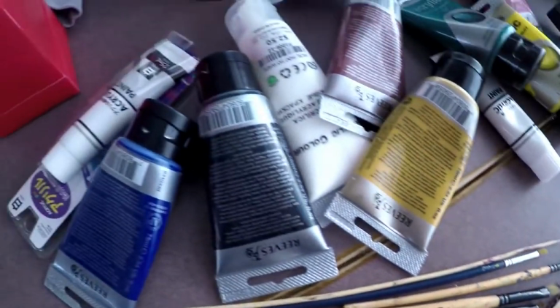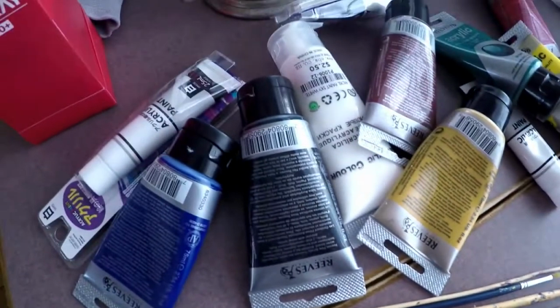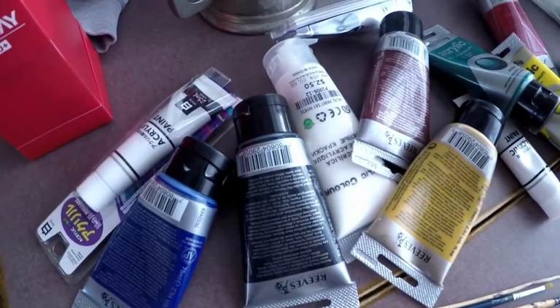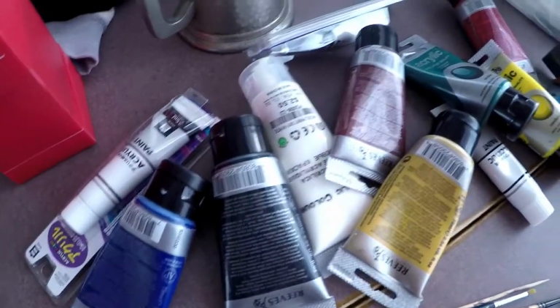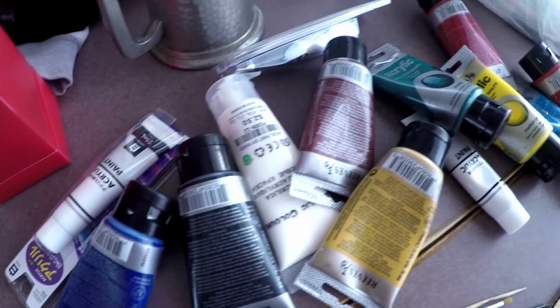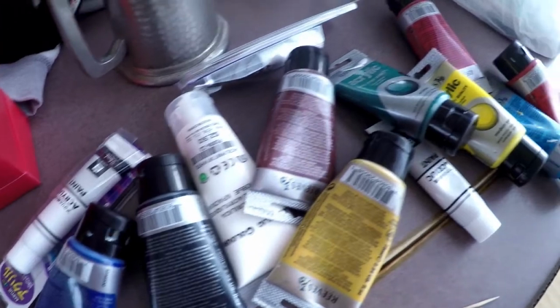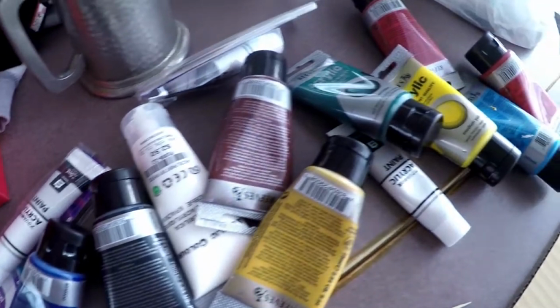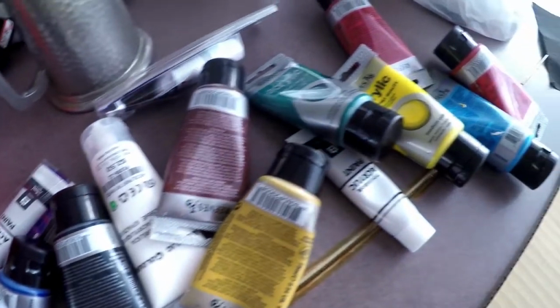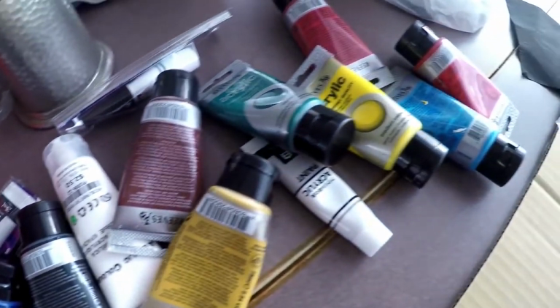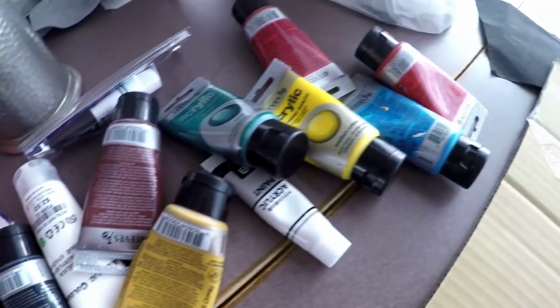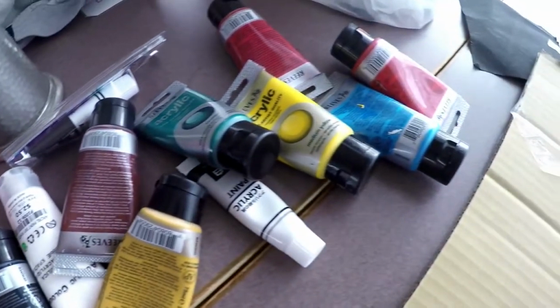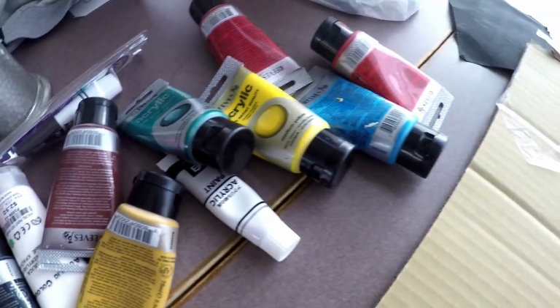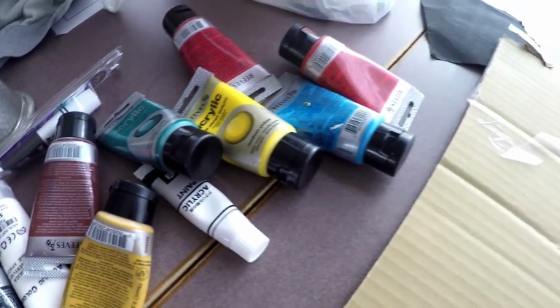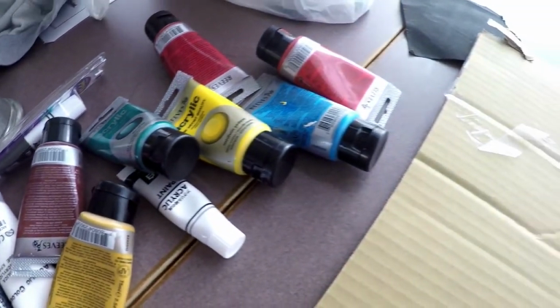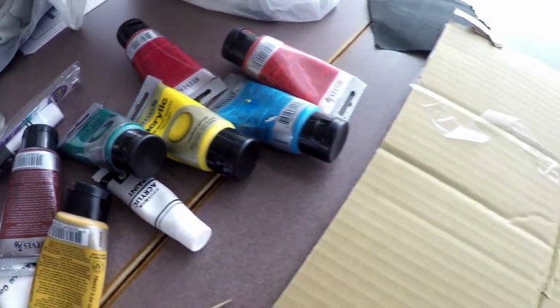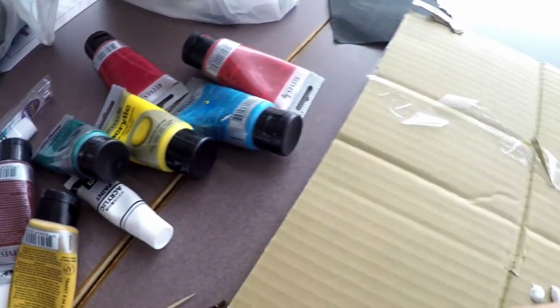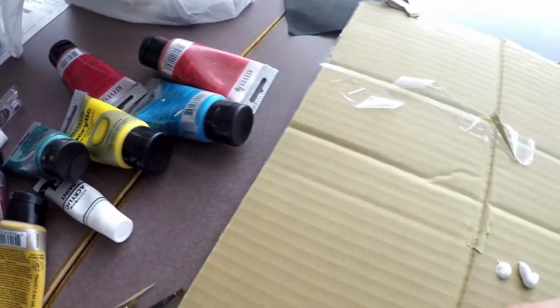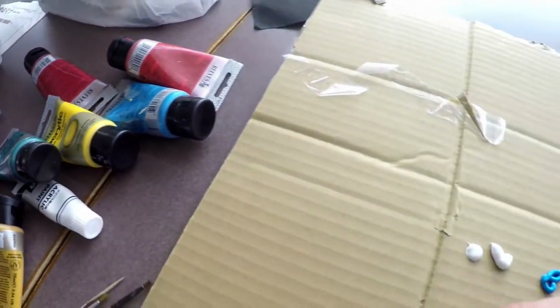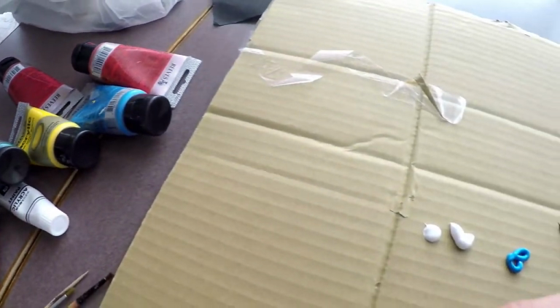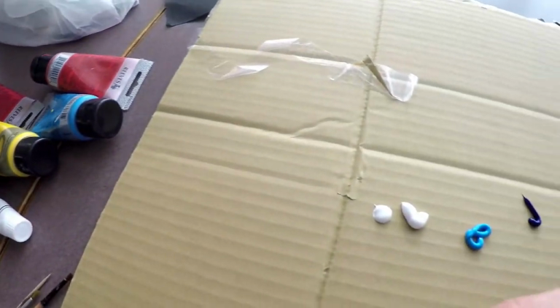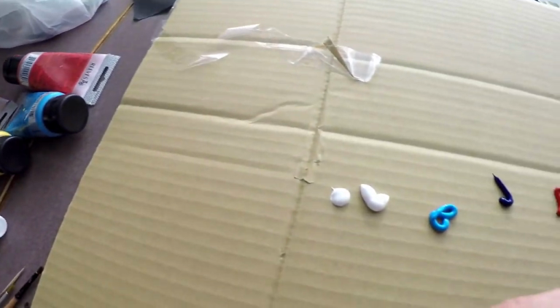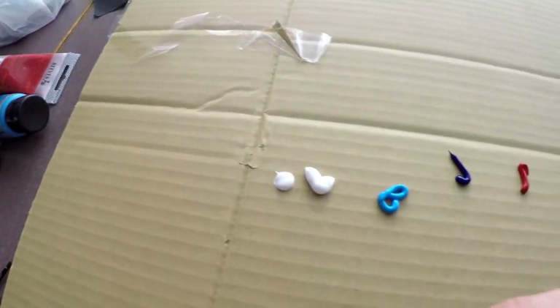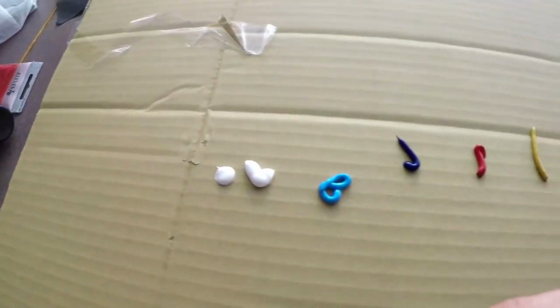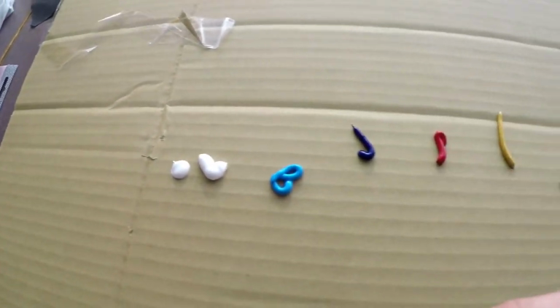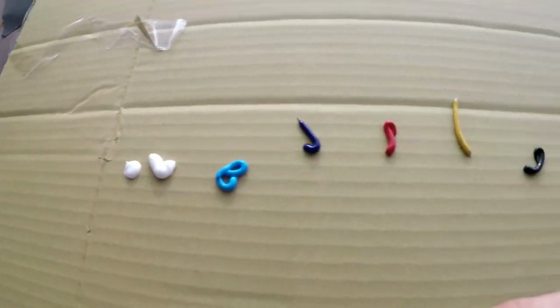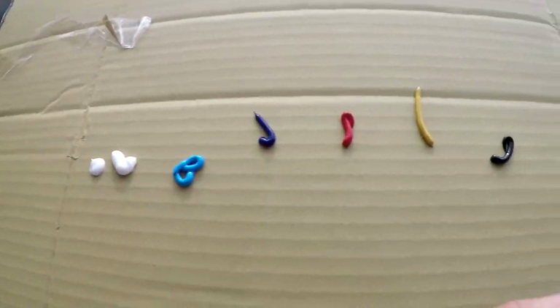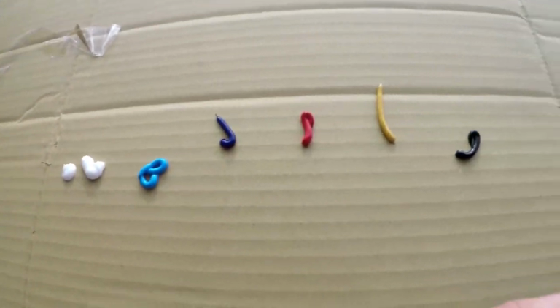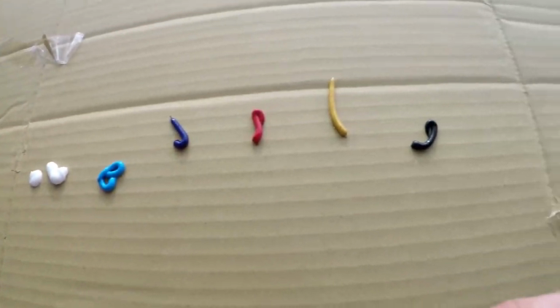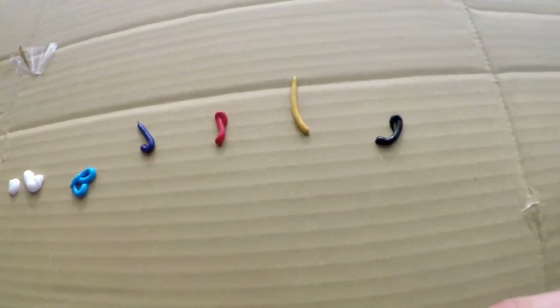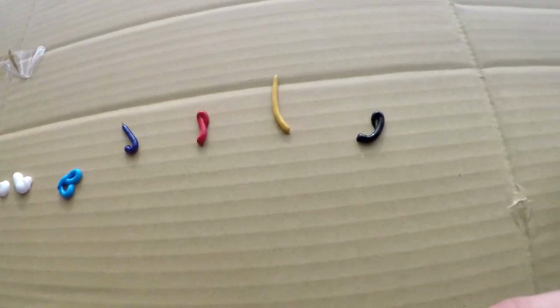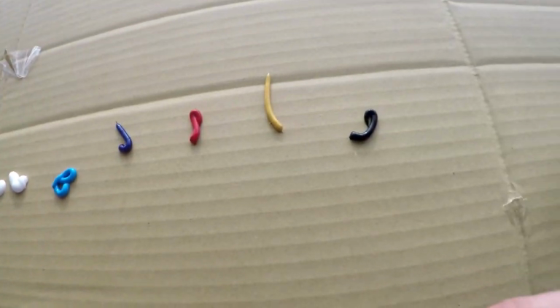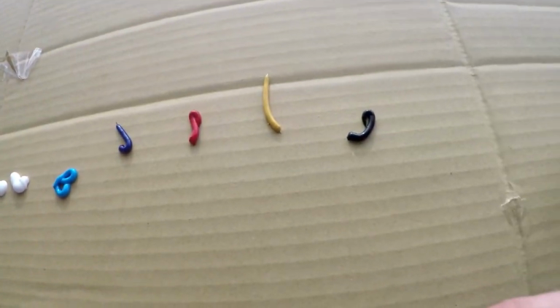As per usual, we've got our brushes lying around. We've got some paints lying around. This is our color palette for today.